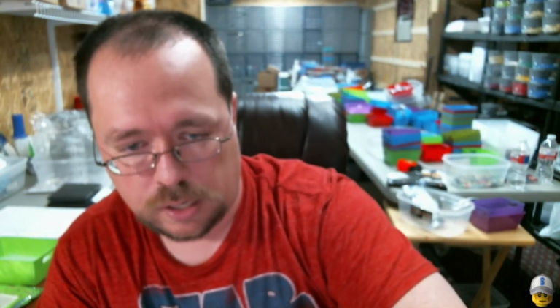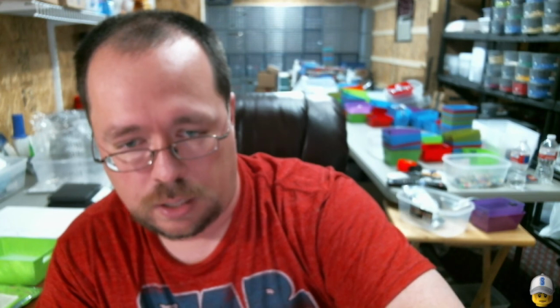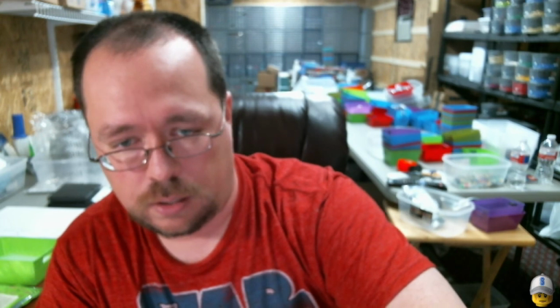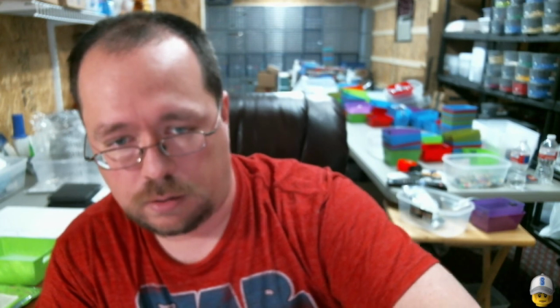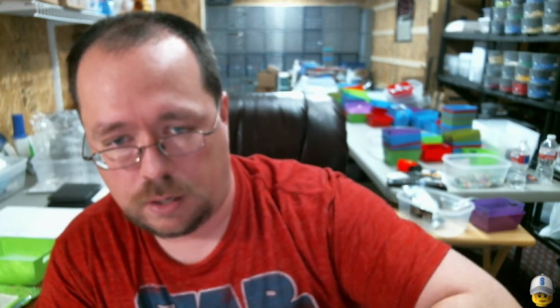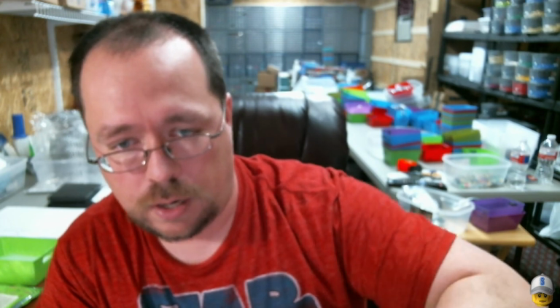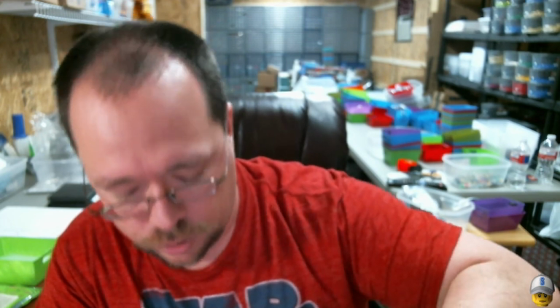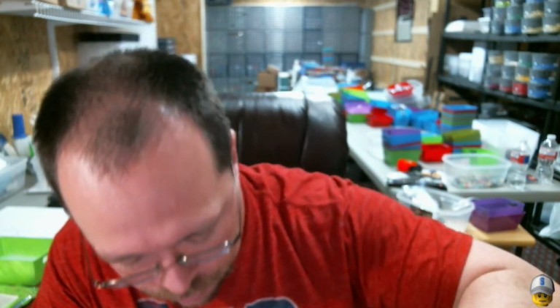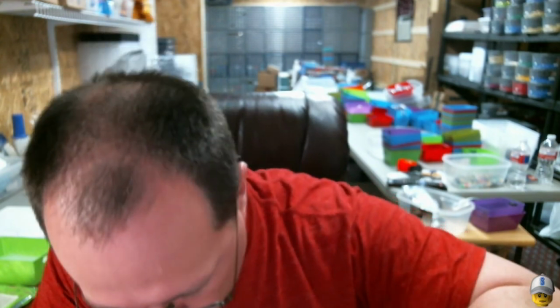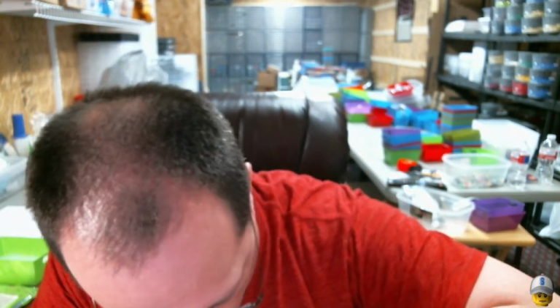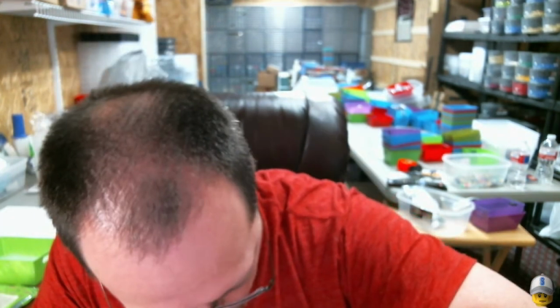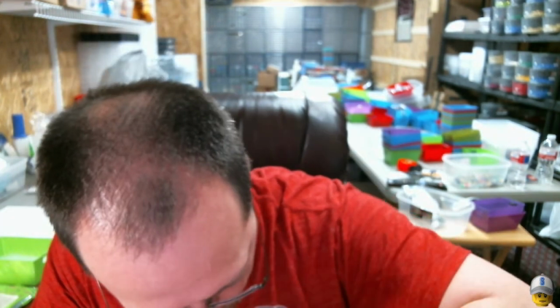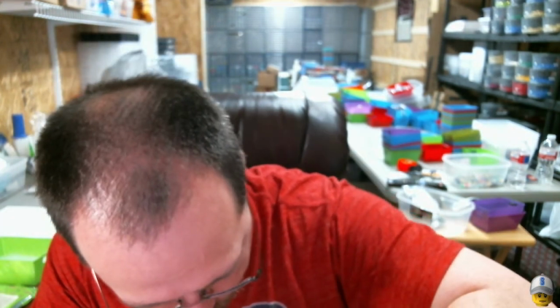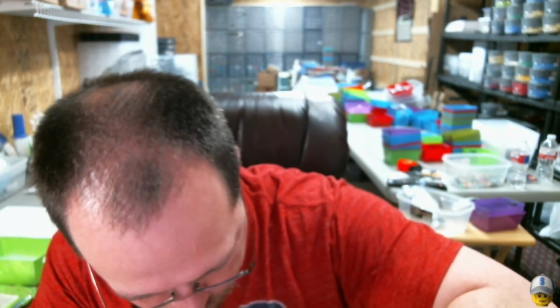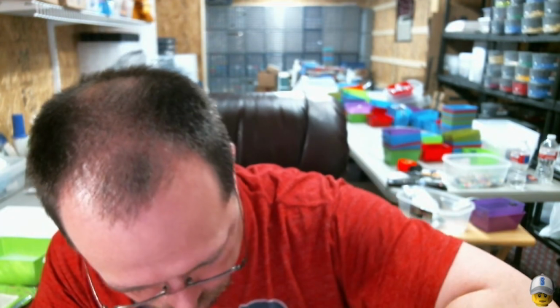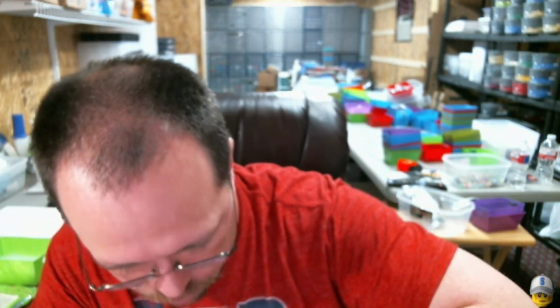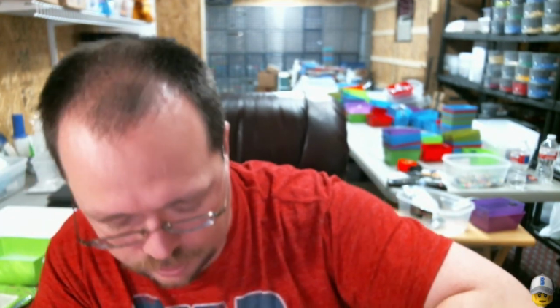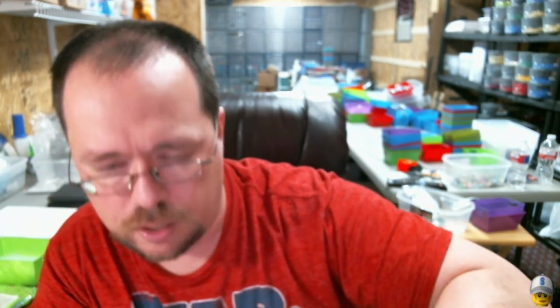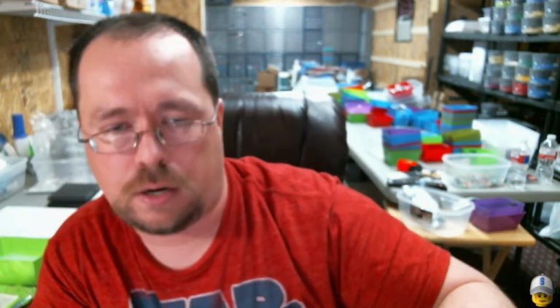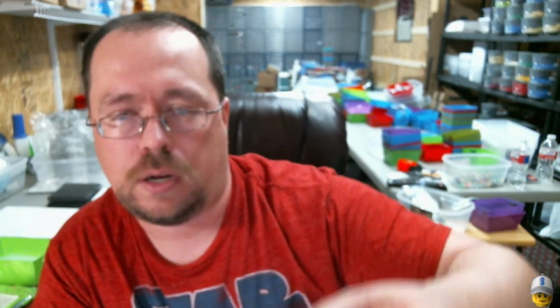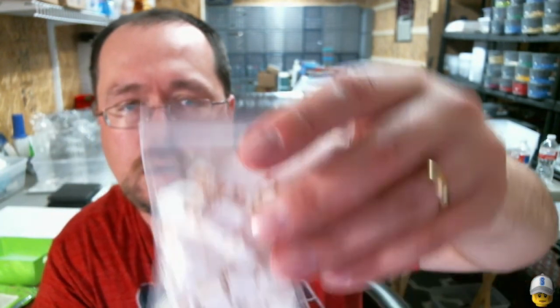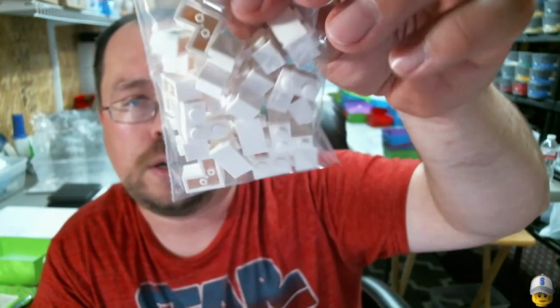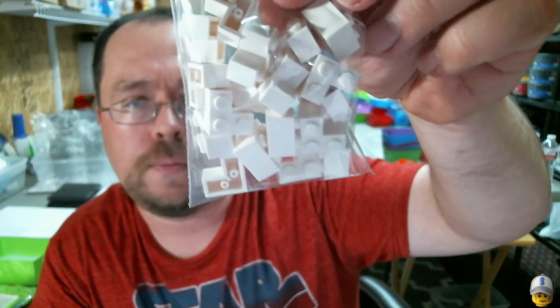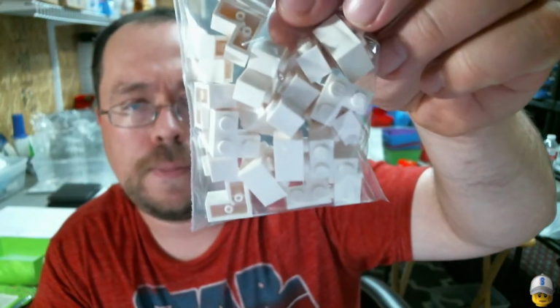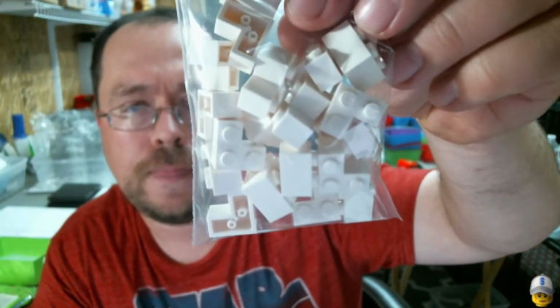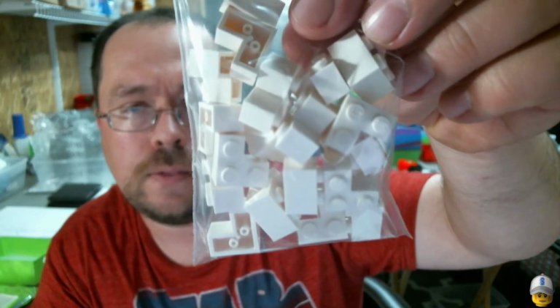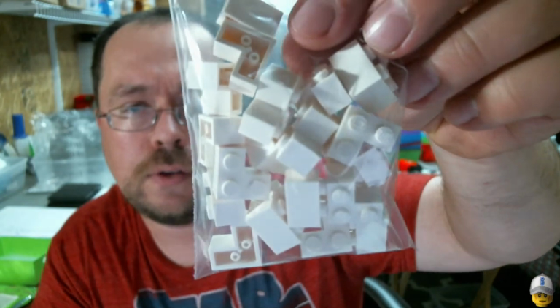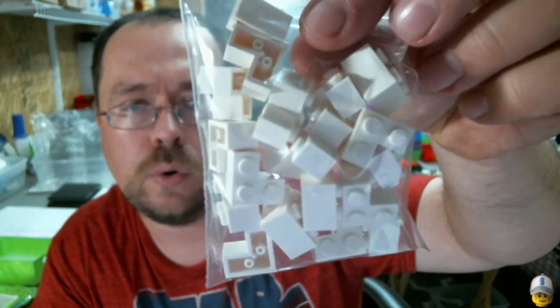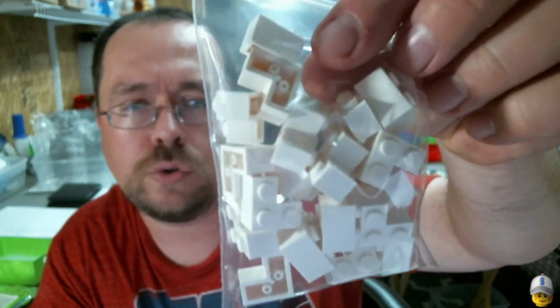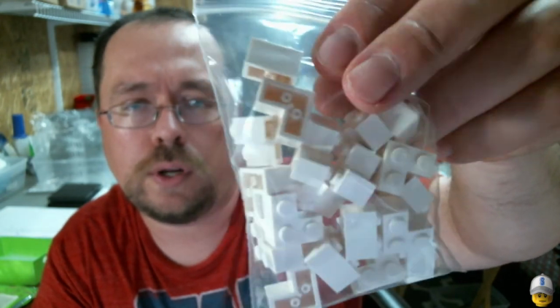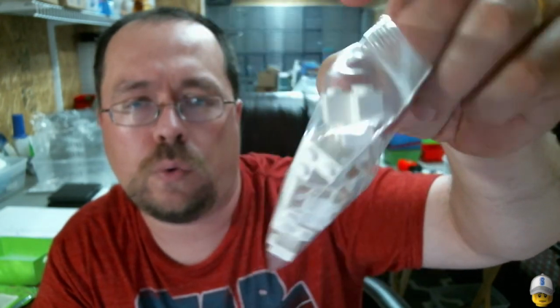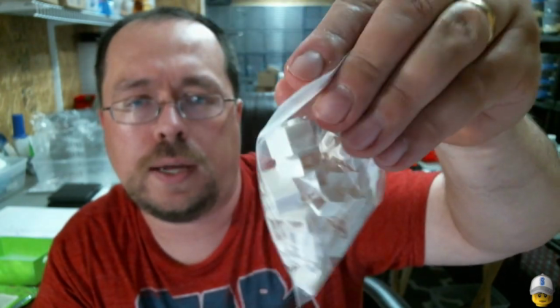The 2x2 corner bricks are right here — he ordered 20 of the white ones.